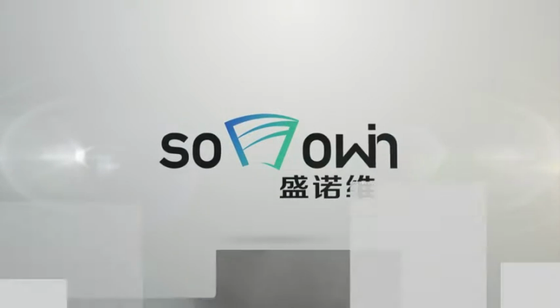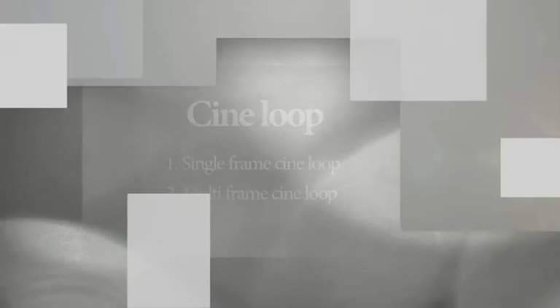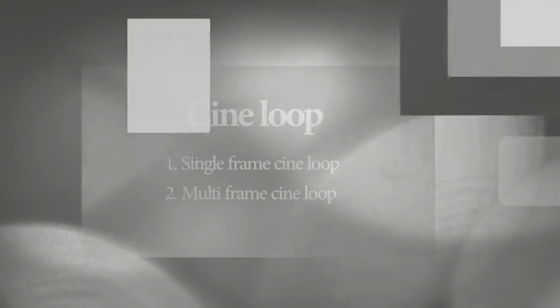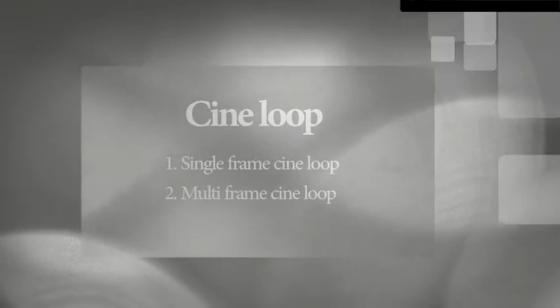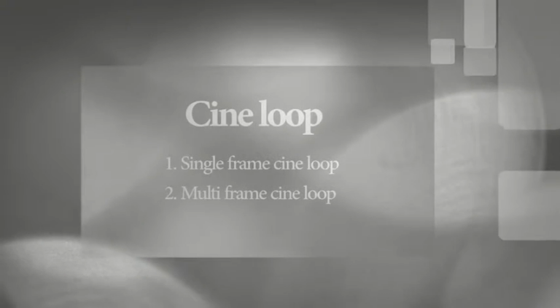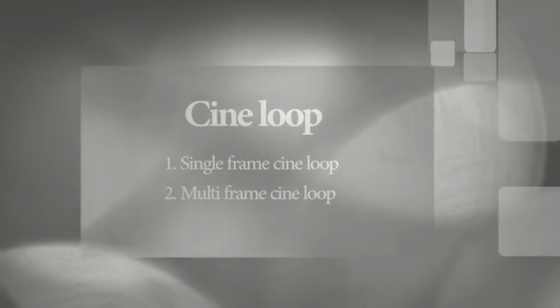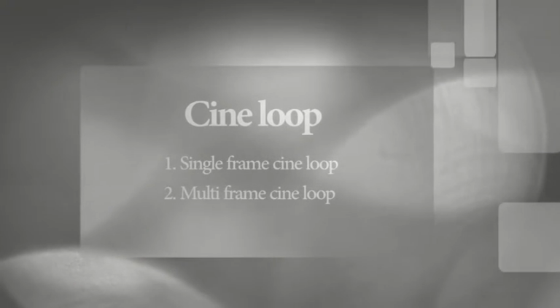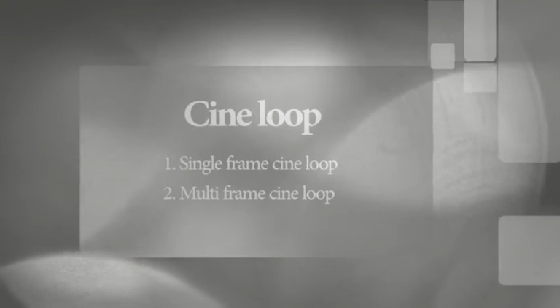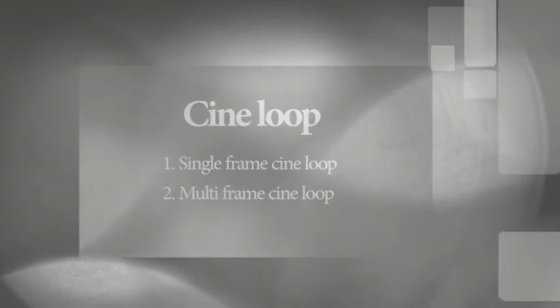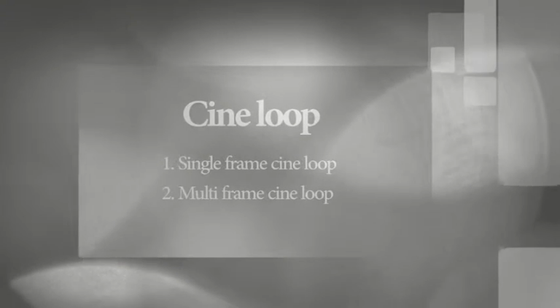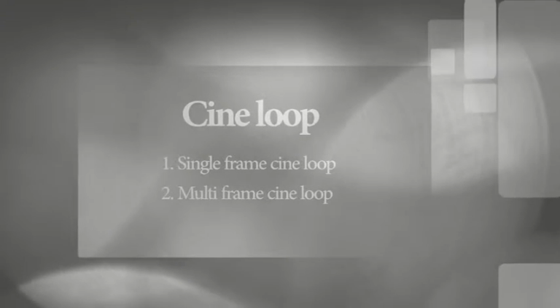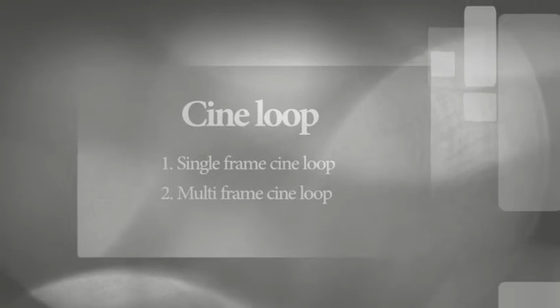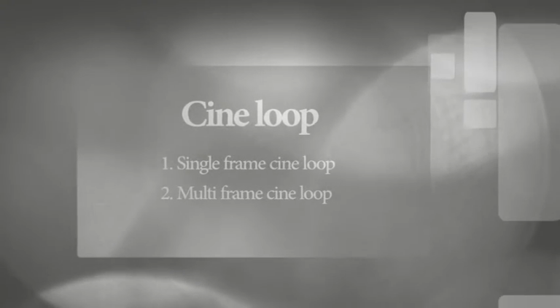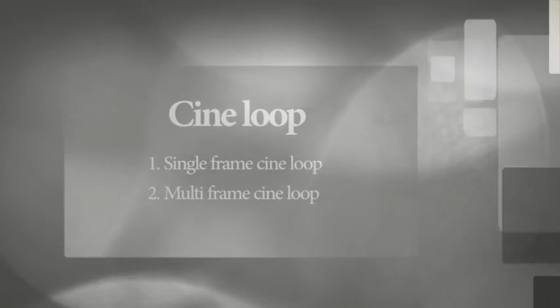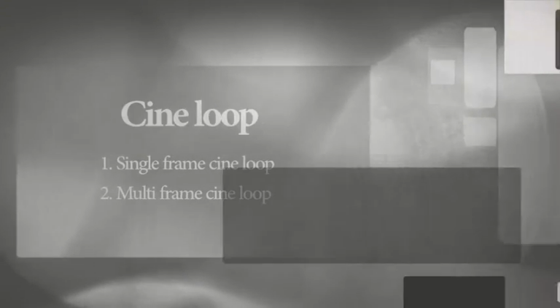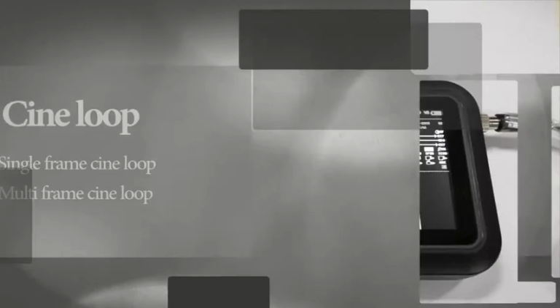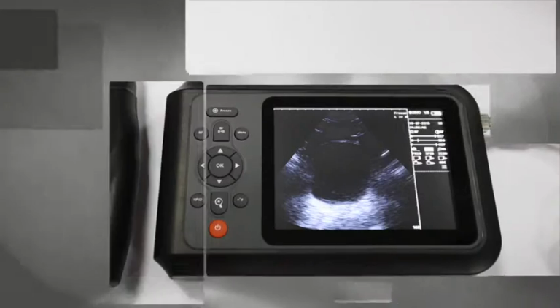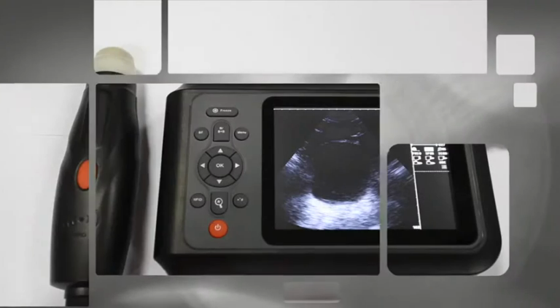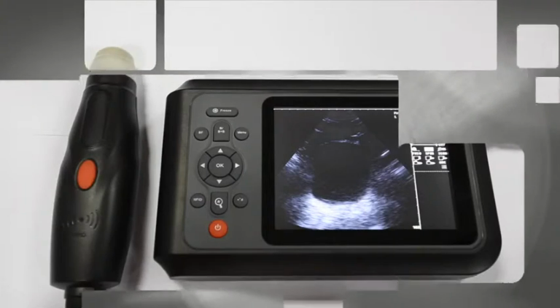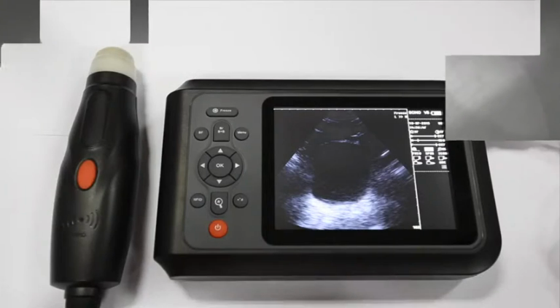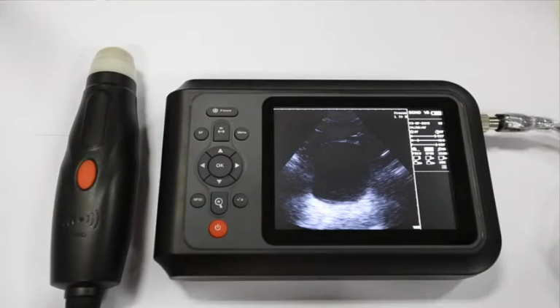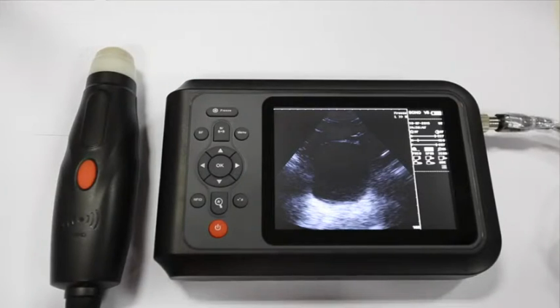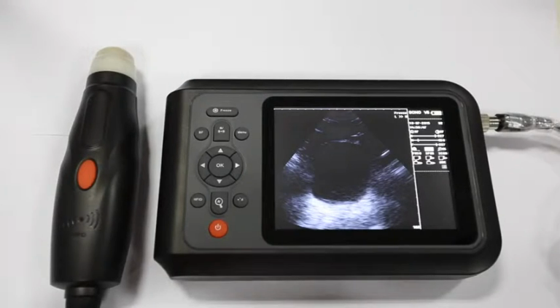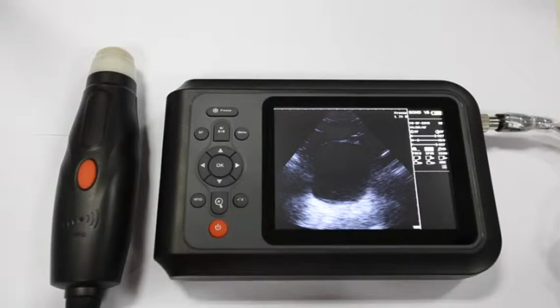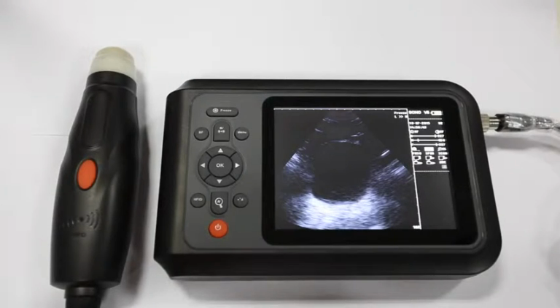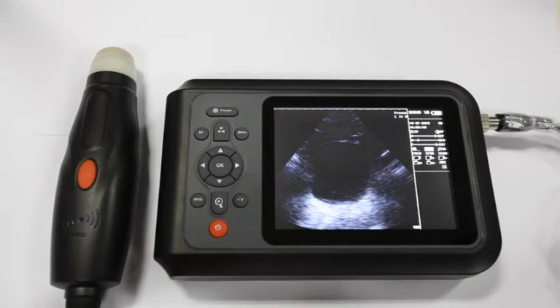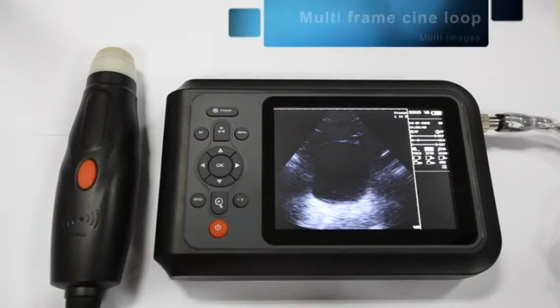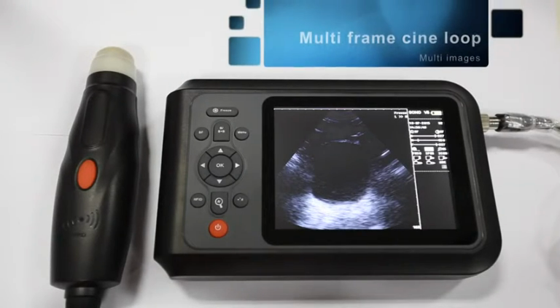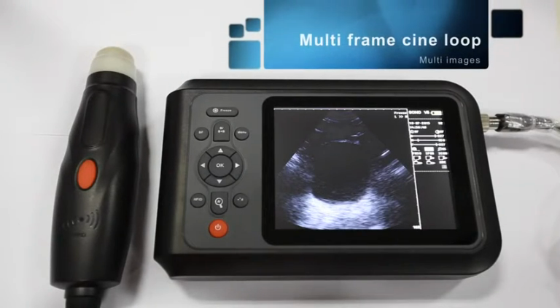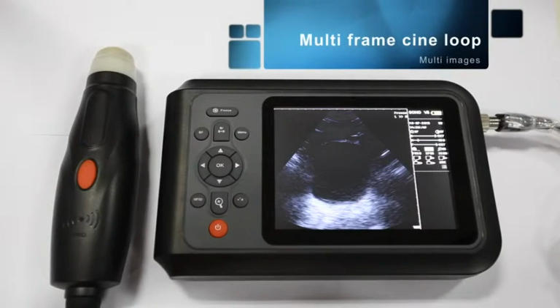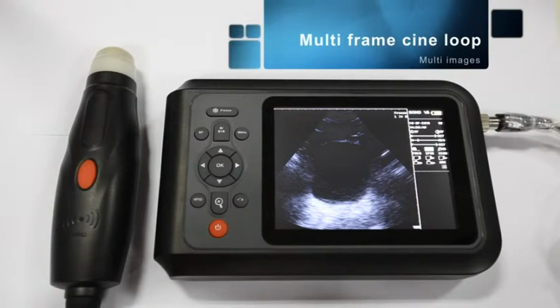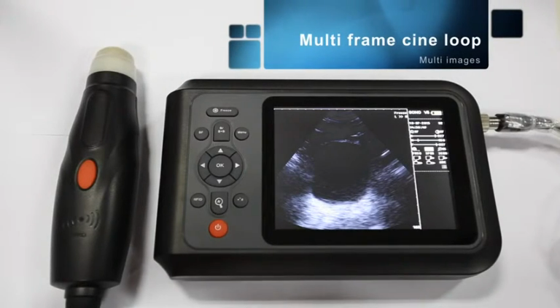Cine loop, including single frame and multi frame cine loop. Multi frame cine loop.